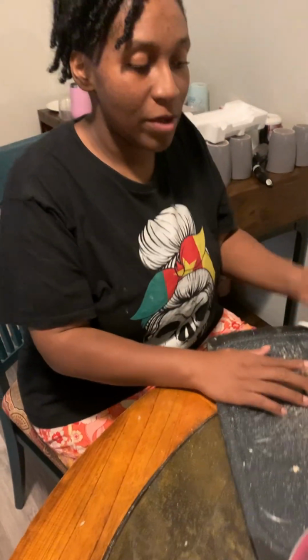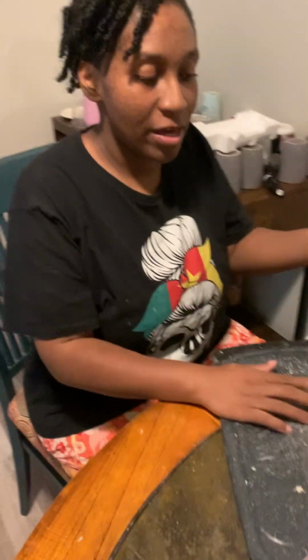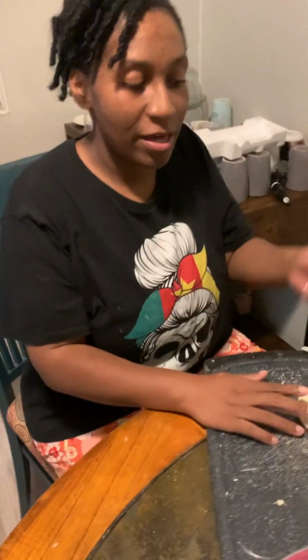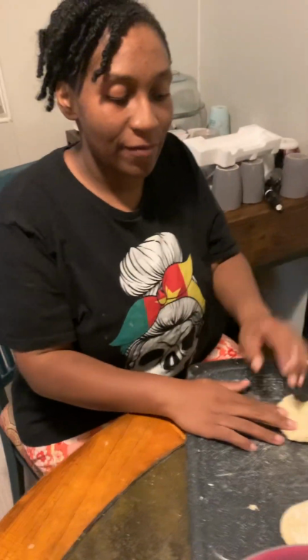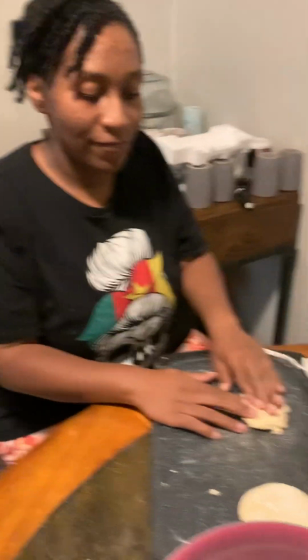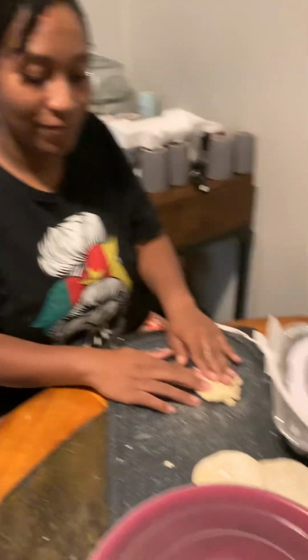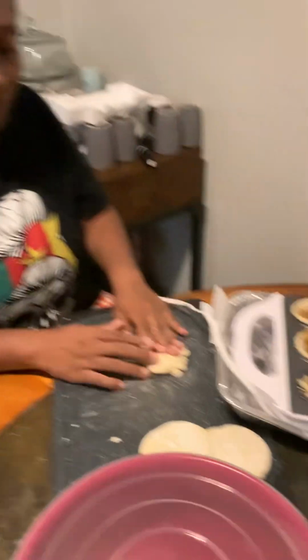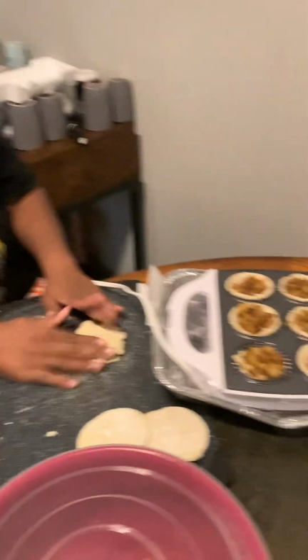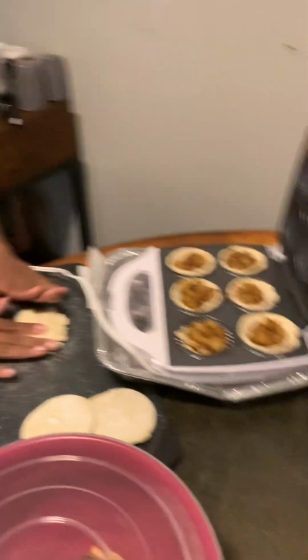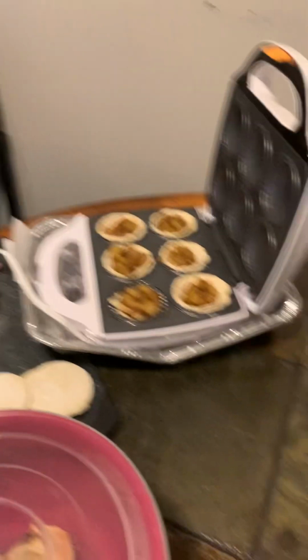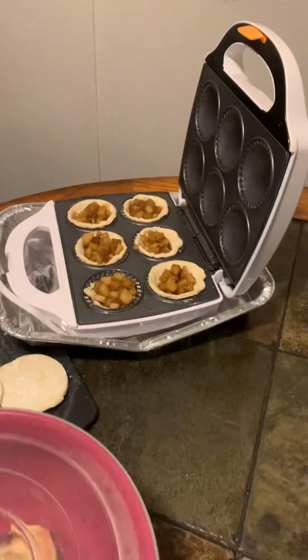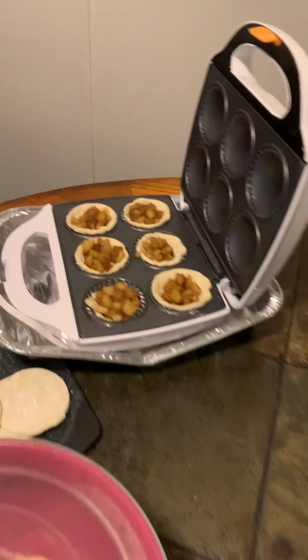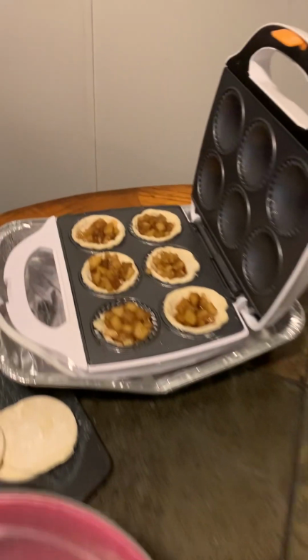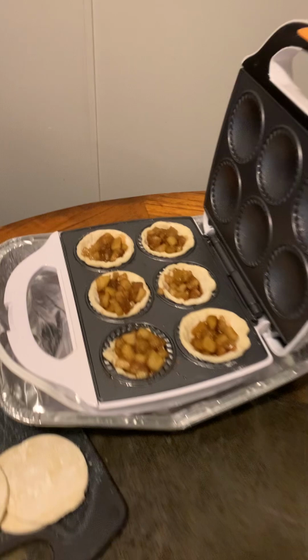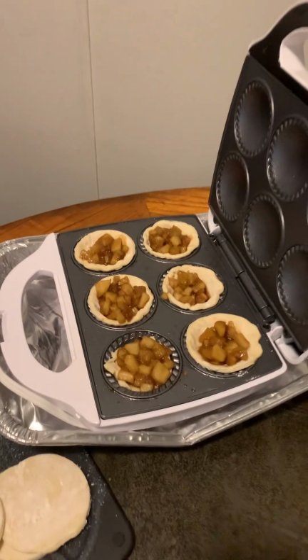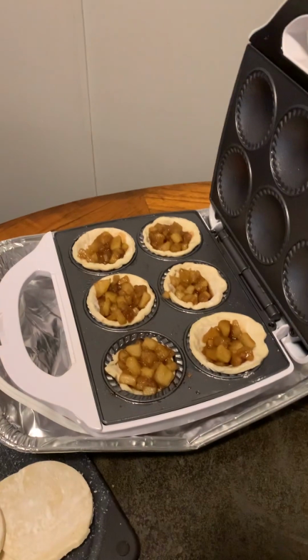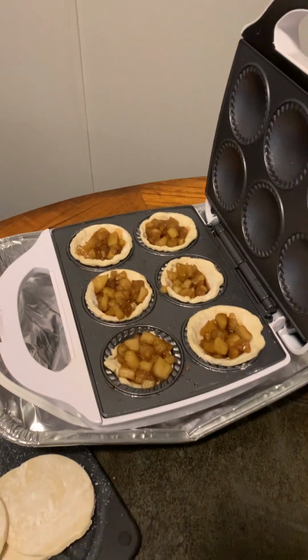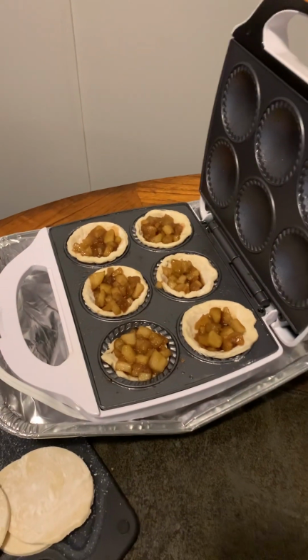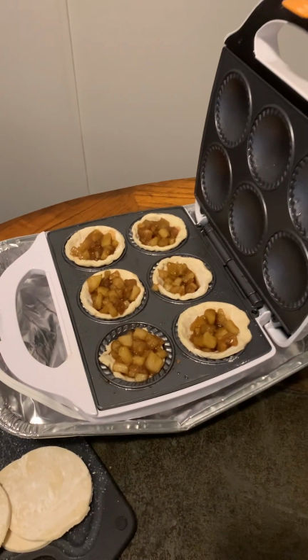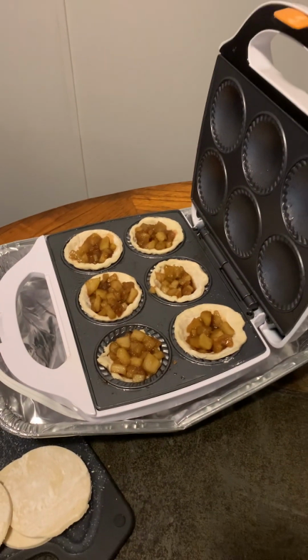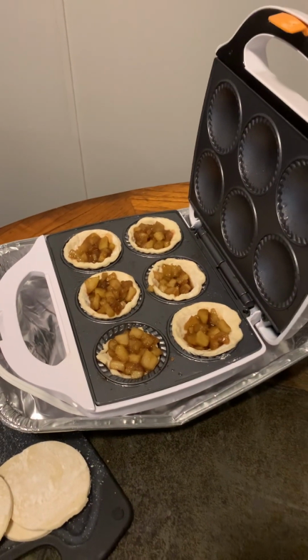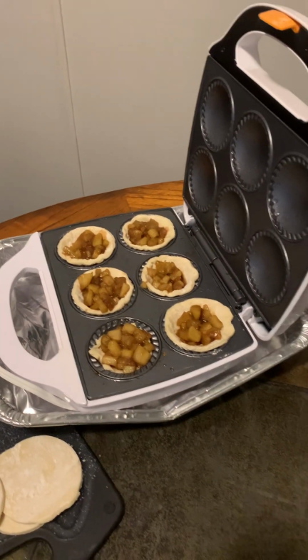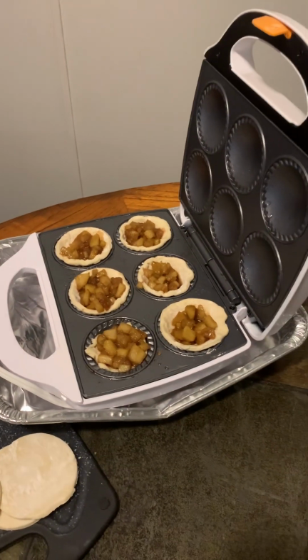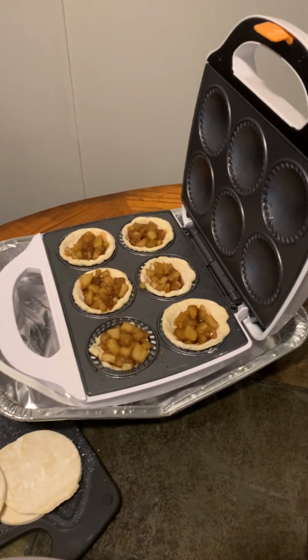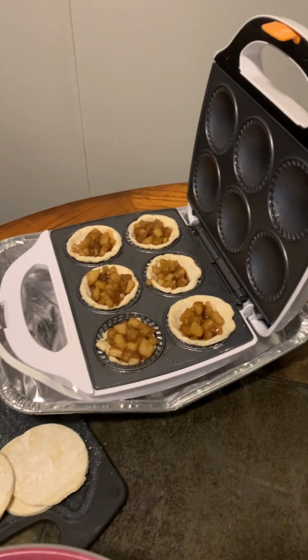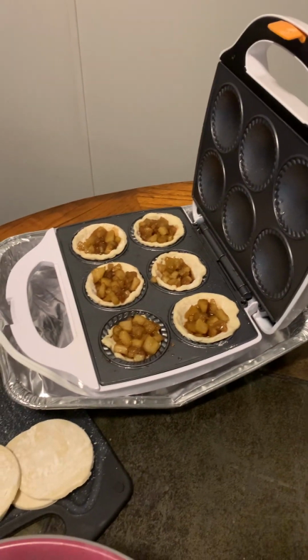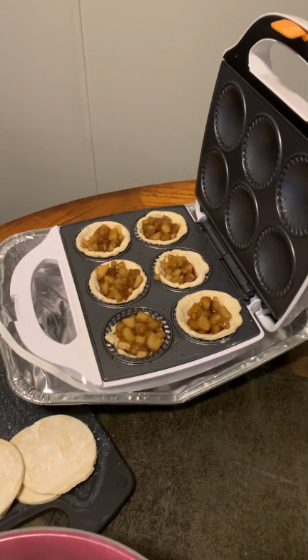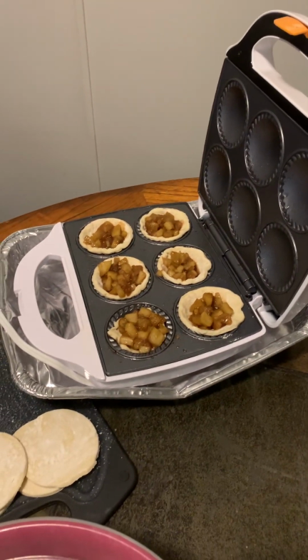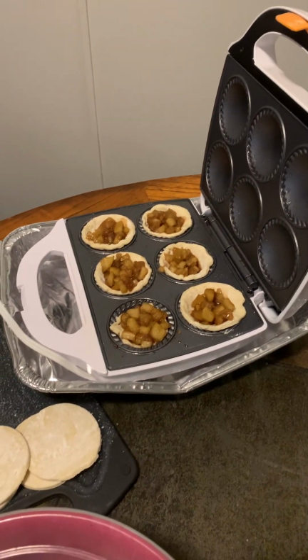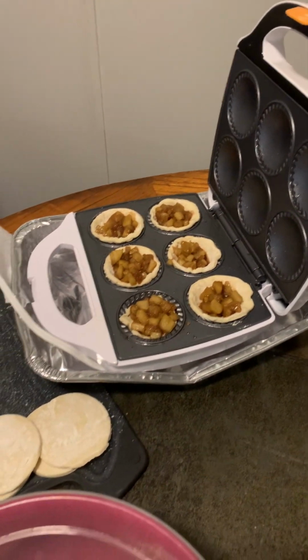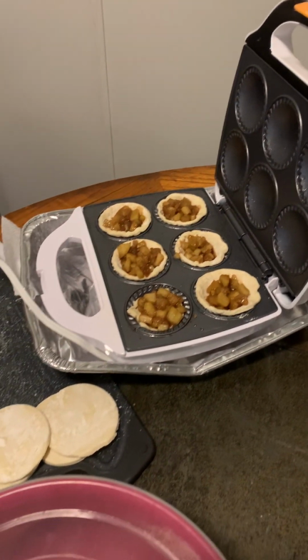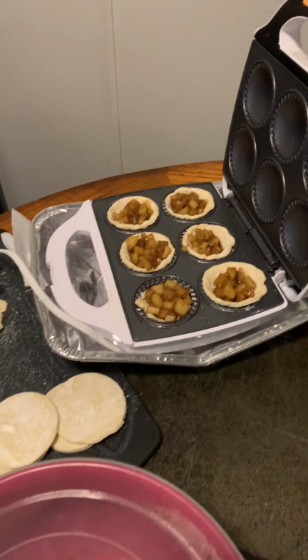So, Kaya, what is this? It's an apple pie maker. It is.